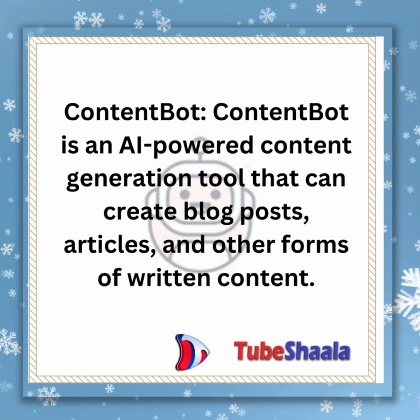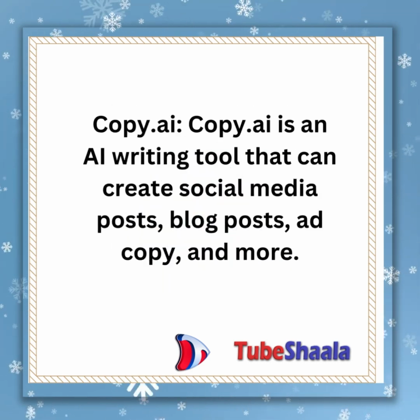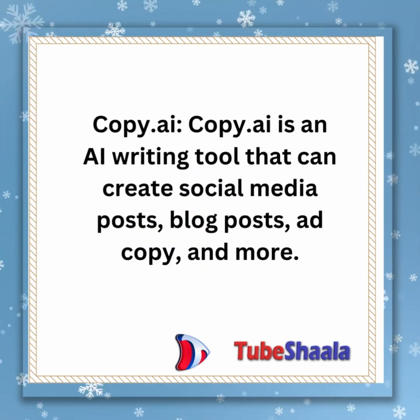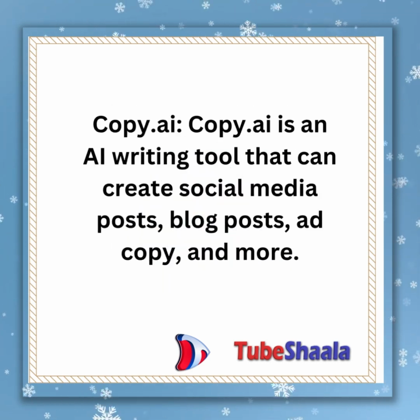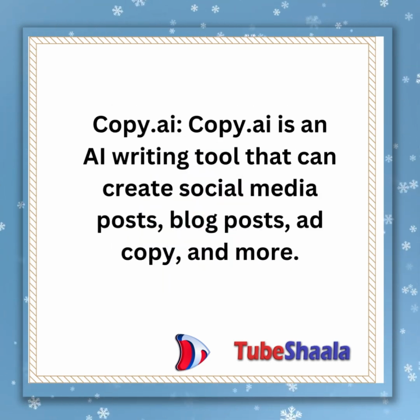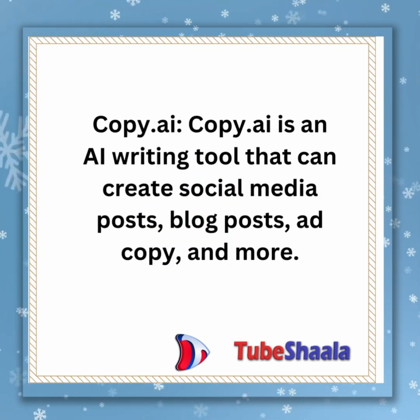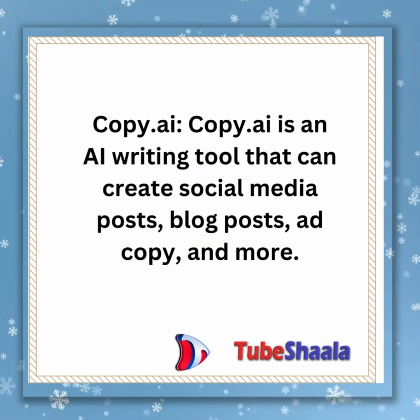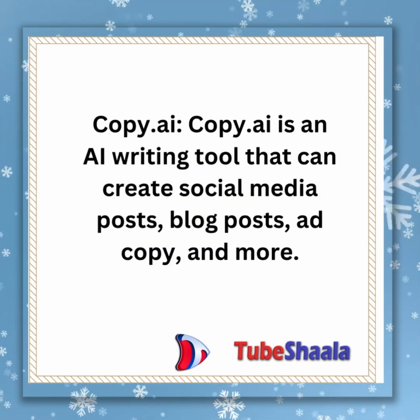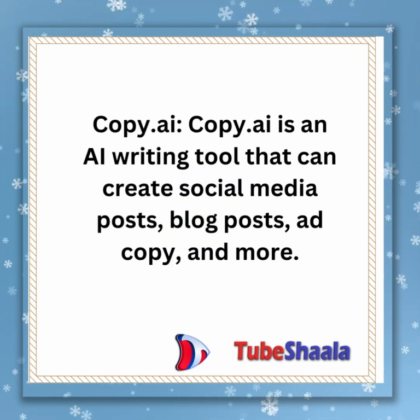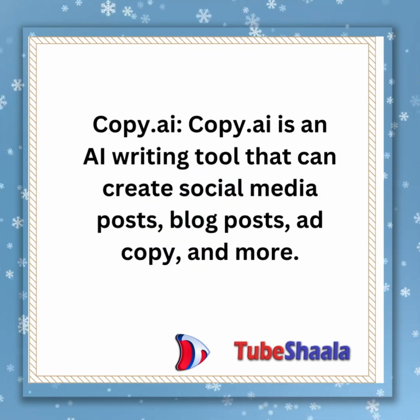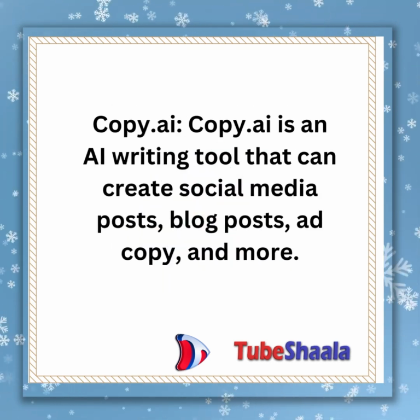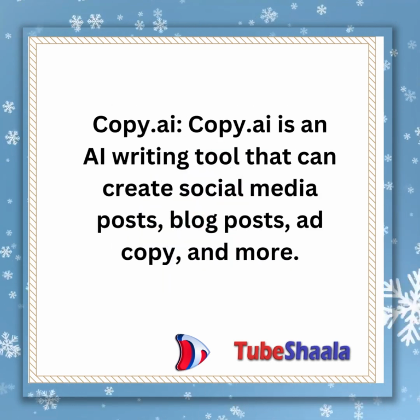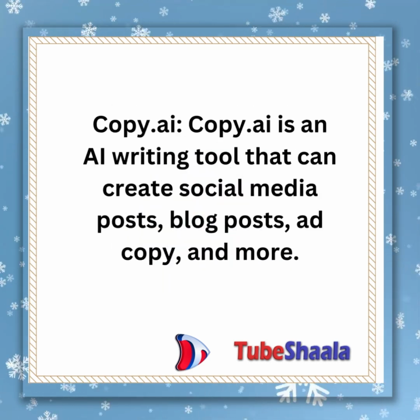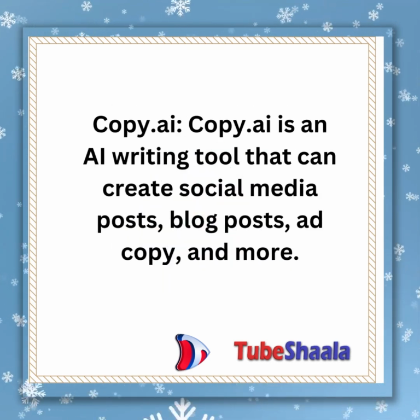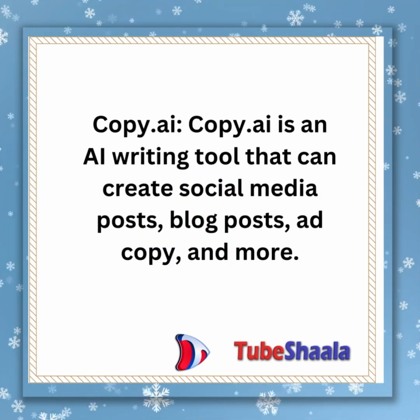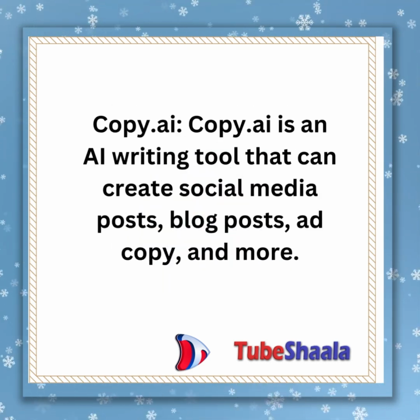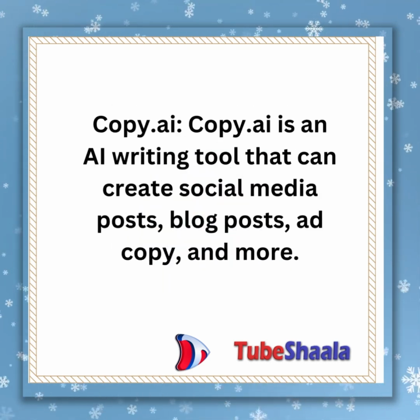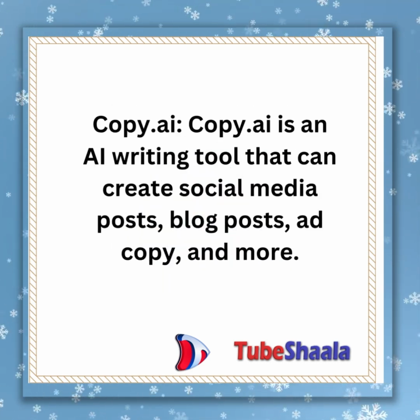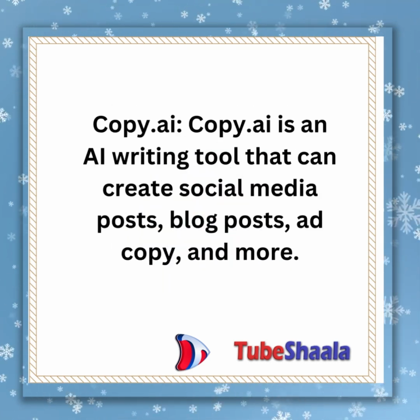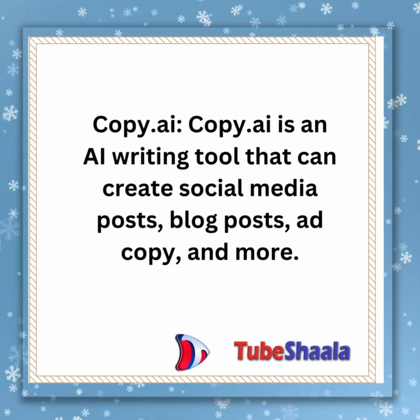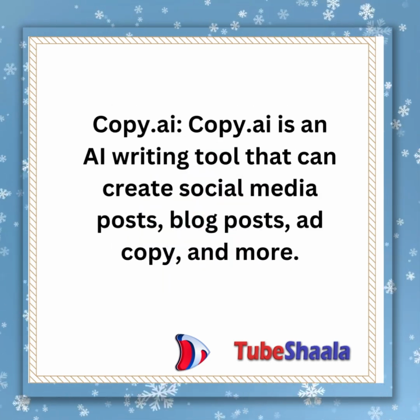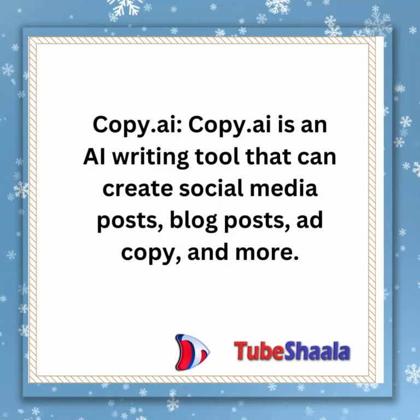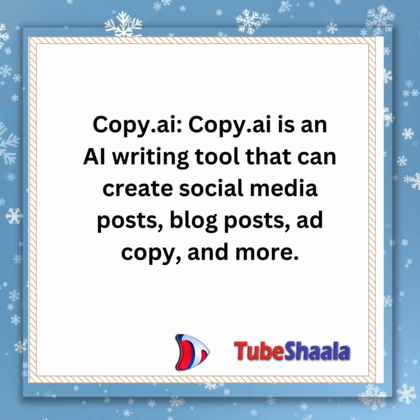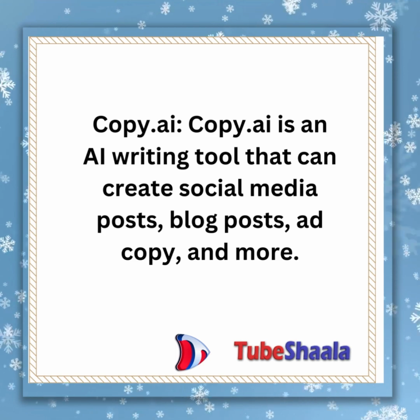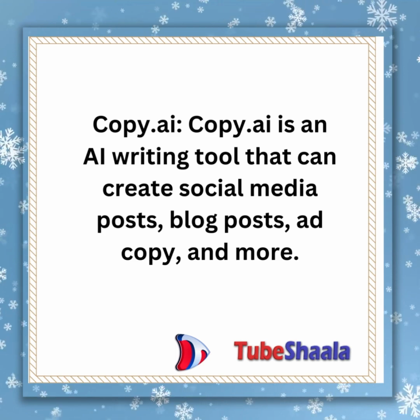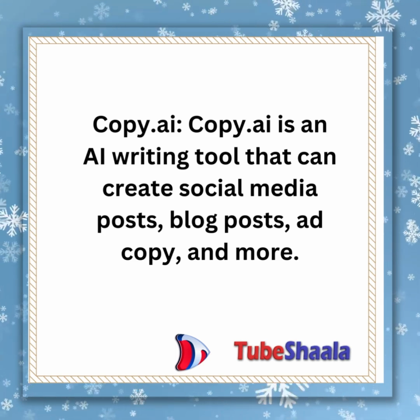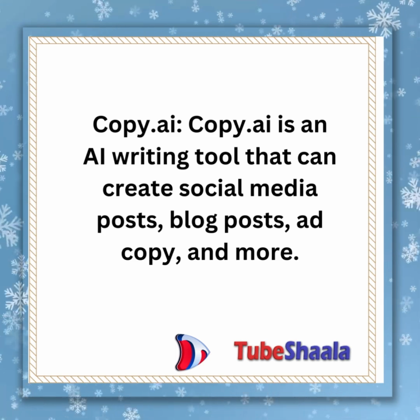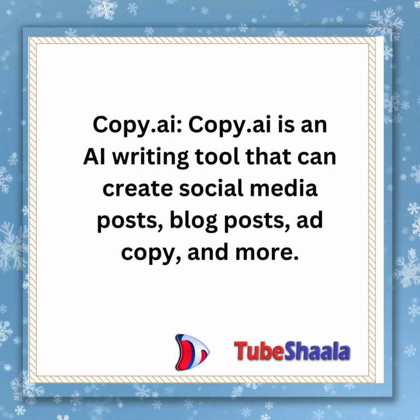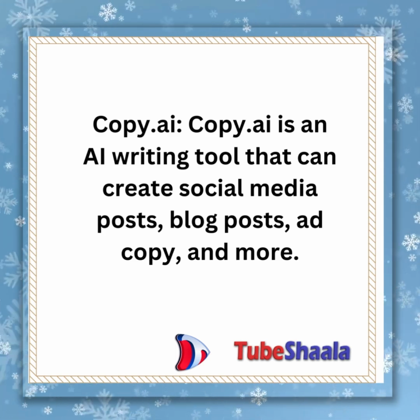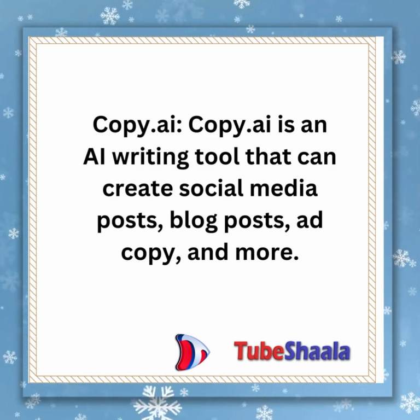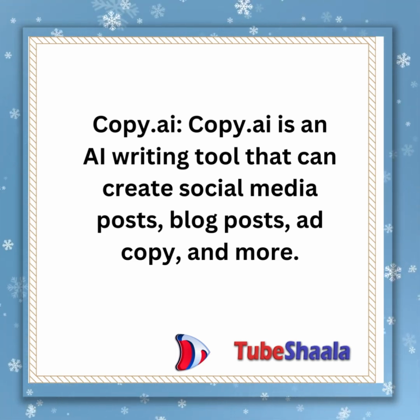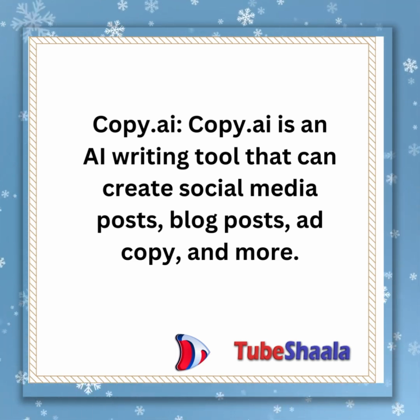Copy.ai is an AI writing tool that can create social media posts, blog posts, ad copy, and more.